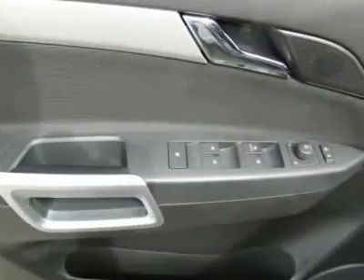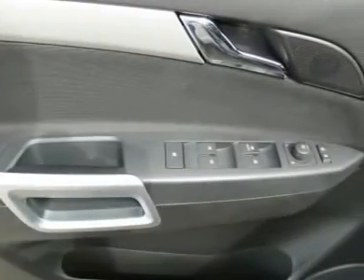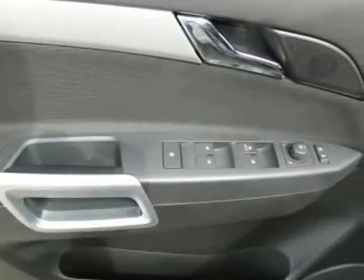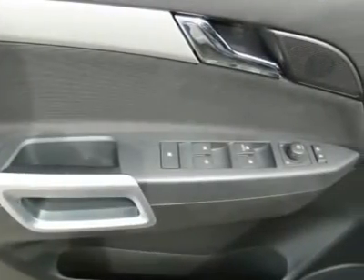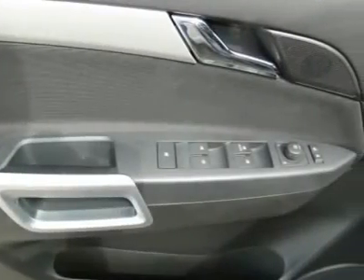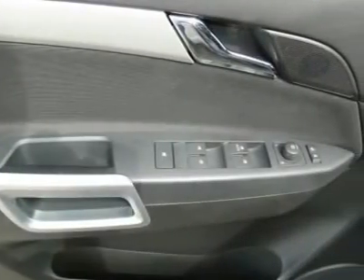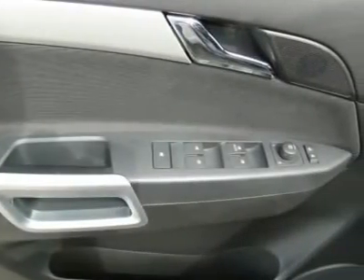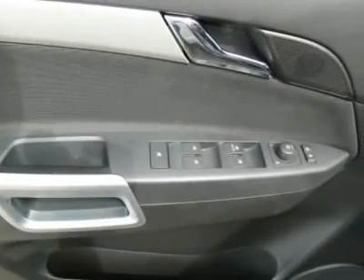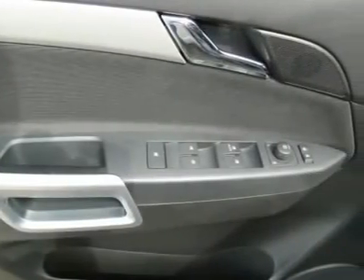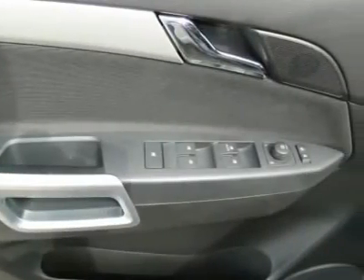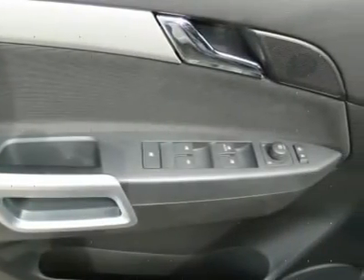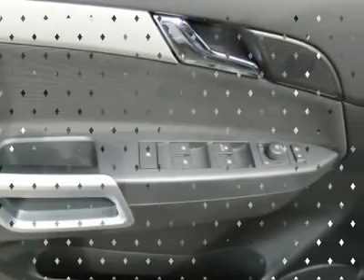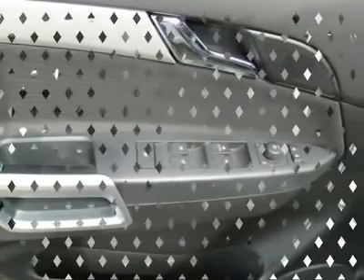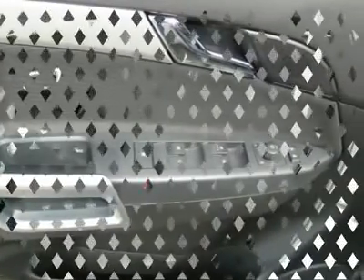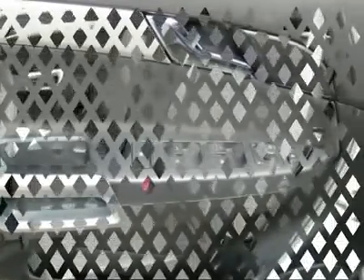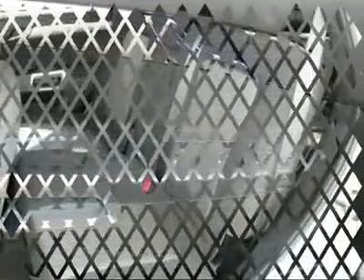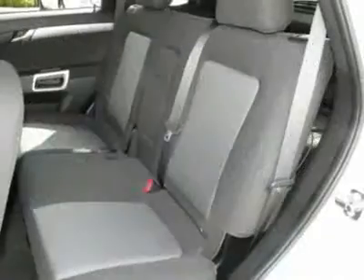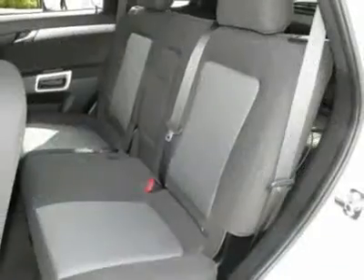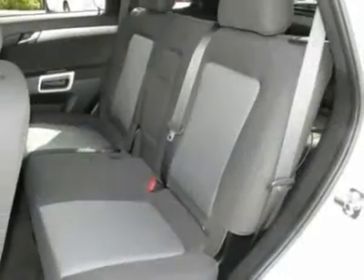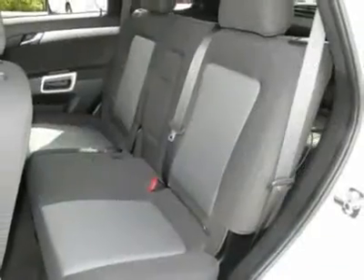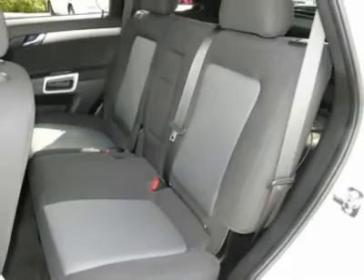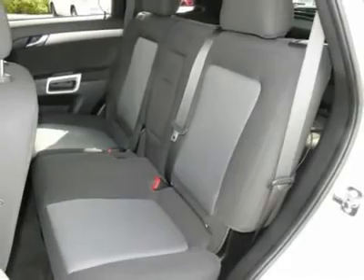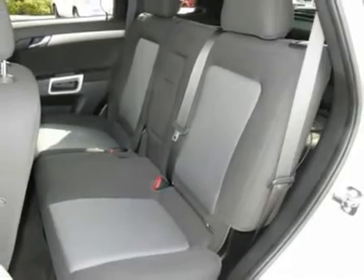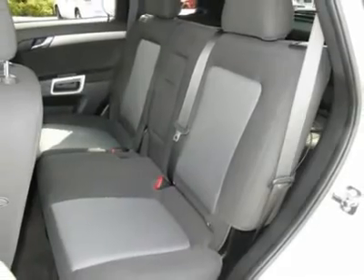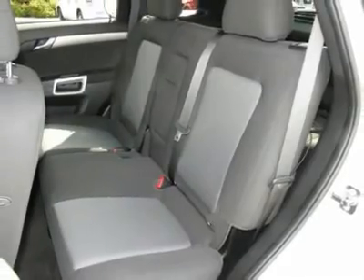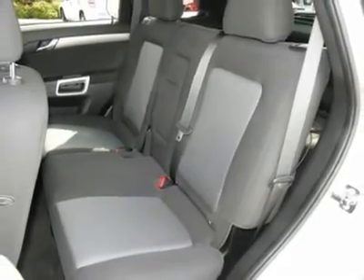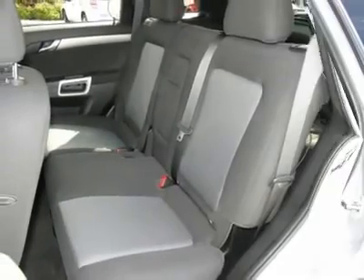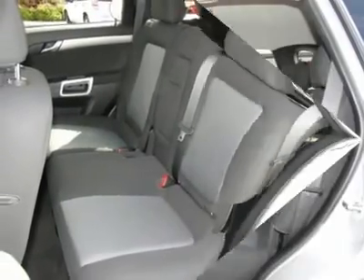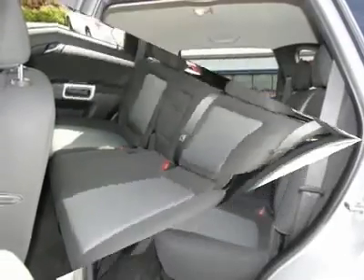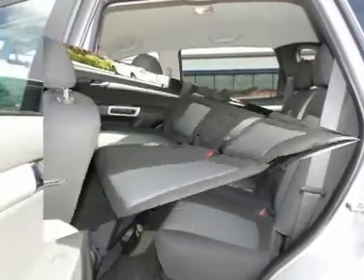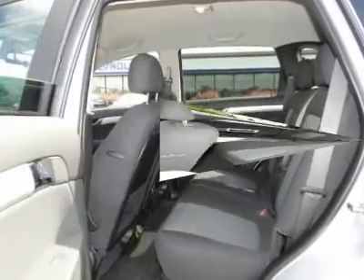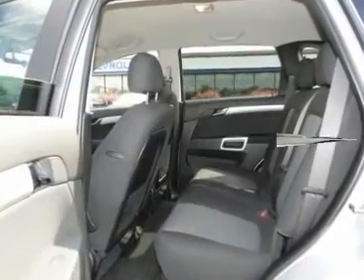Cruise control, center armrest, automatic climate control, AM FM stereo radio.